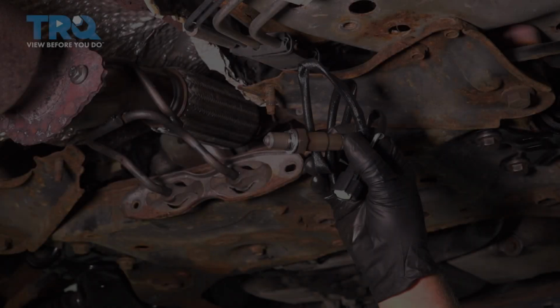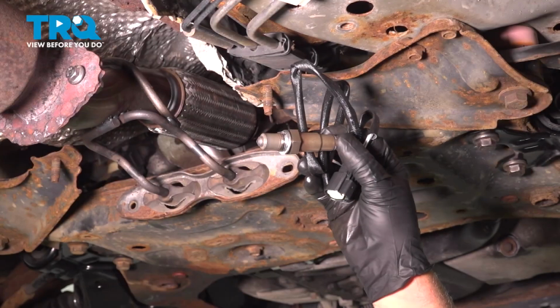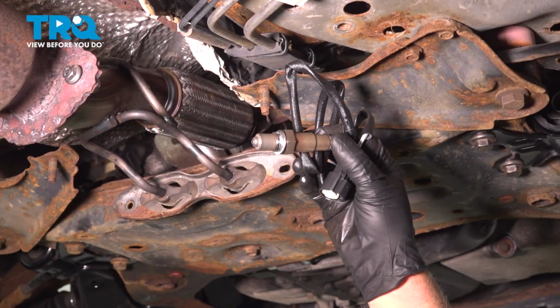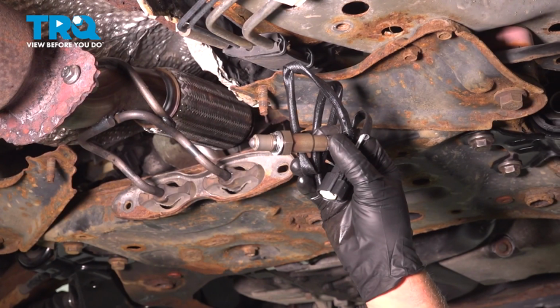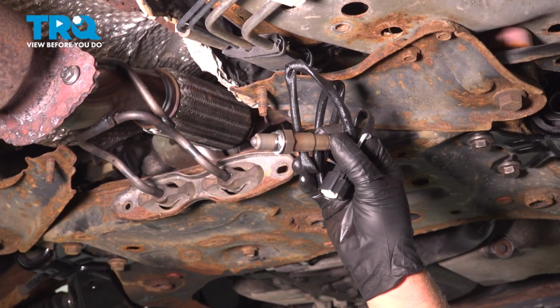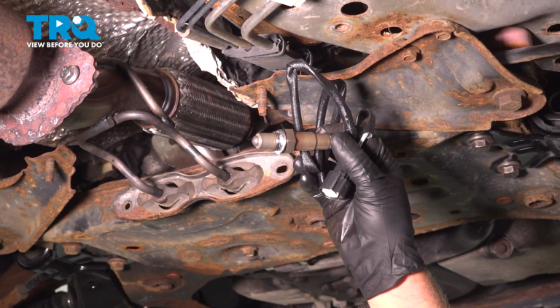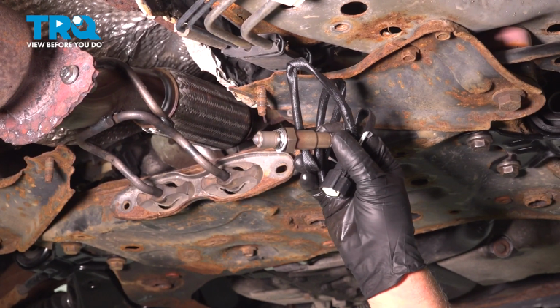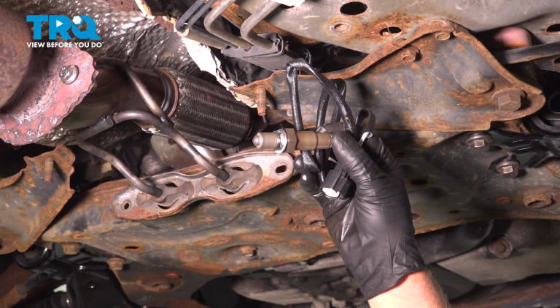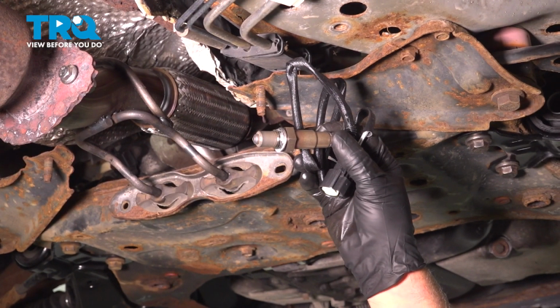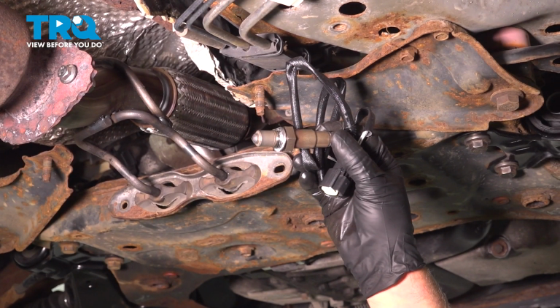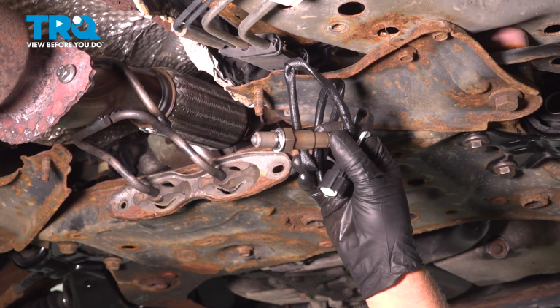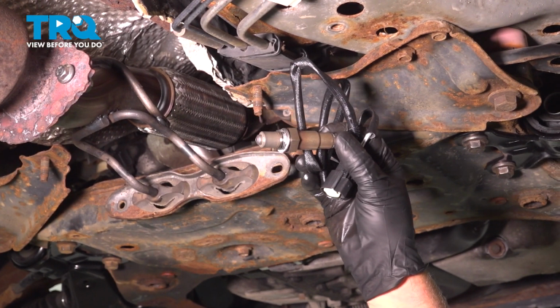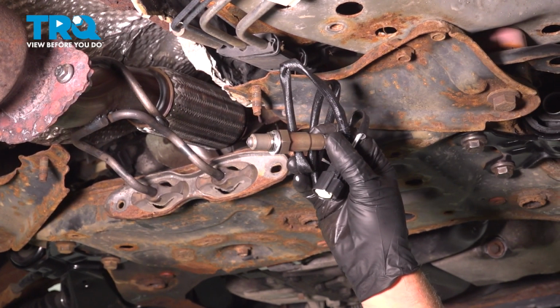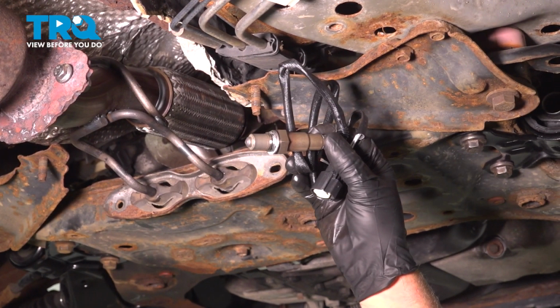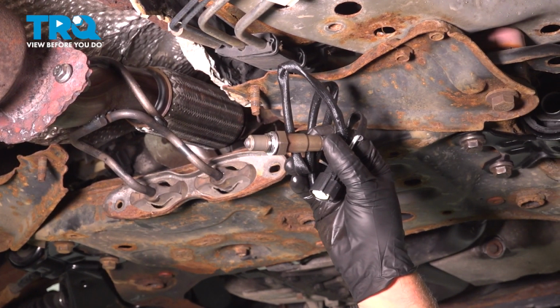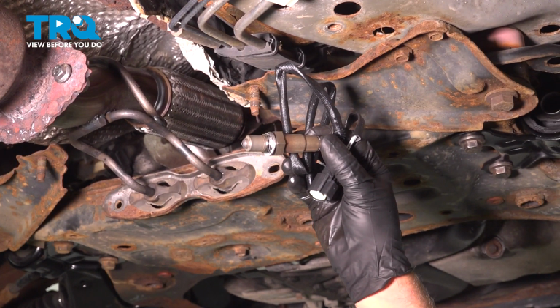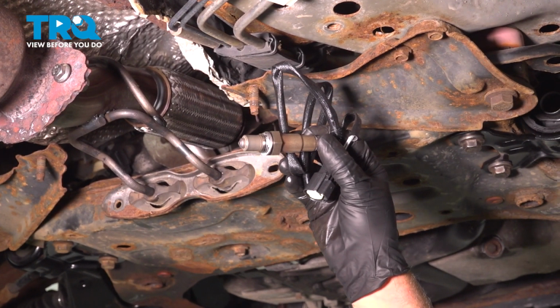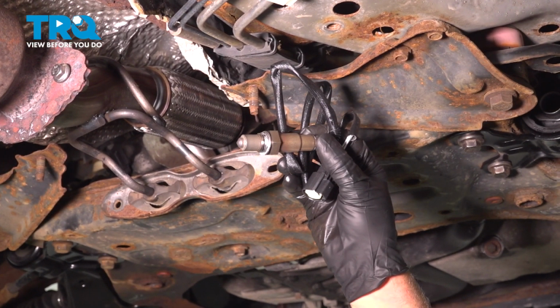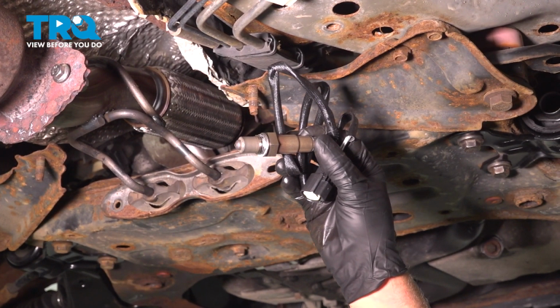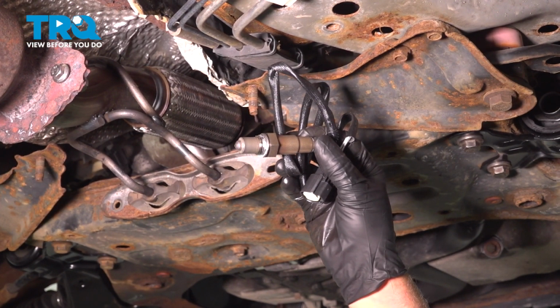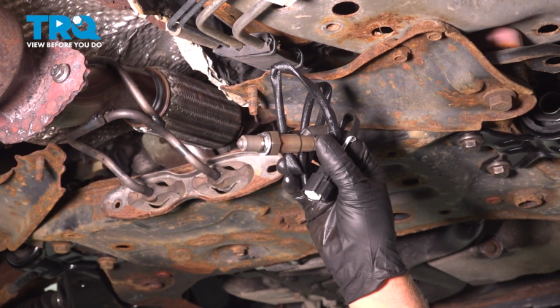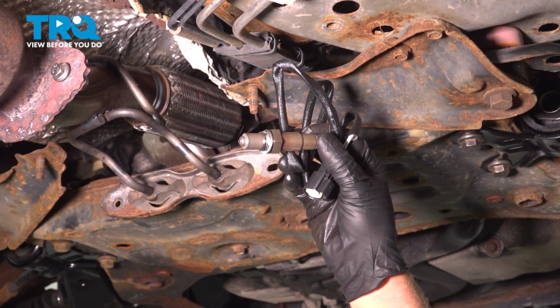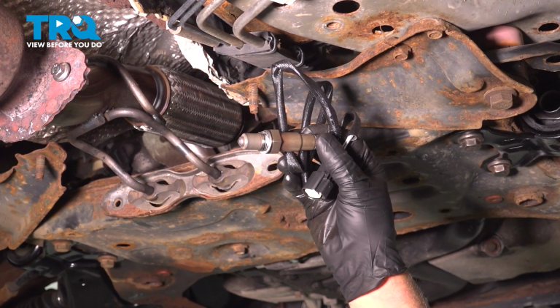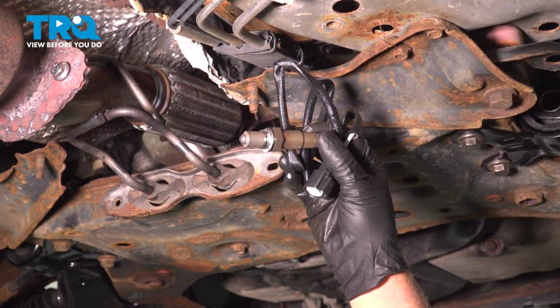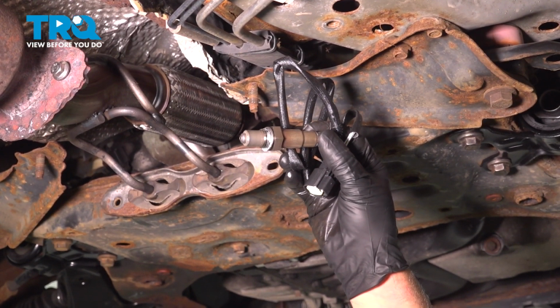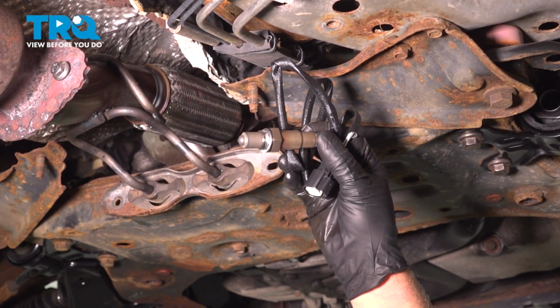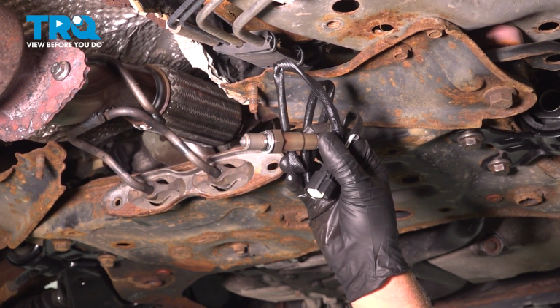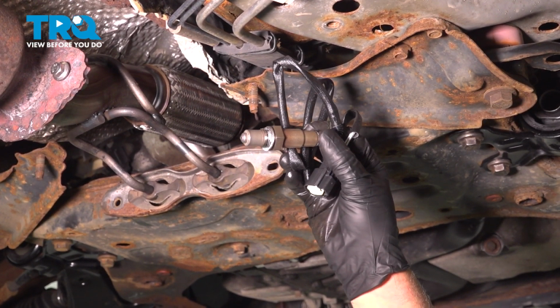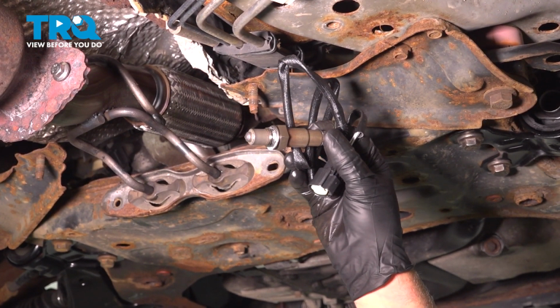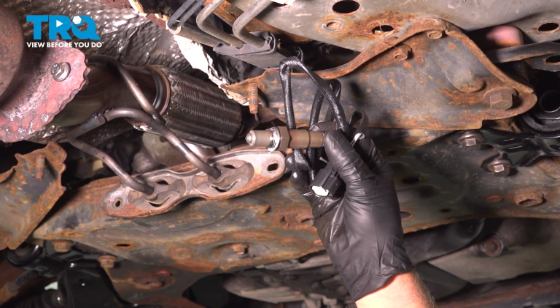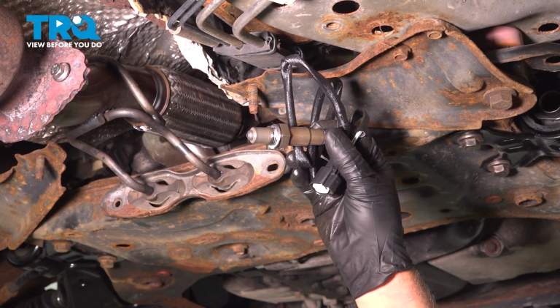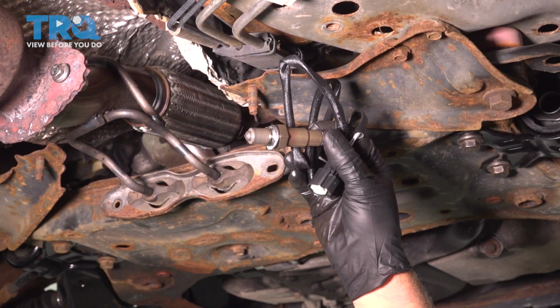In this video, I'm gonna show you how to replace the downstream O2 sensor on this Ford Escape. Let's get into it.